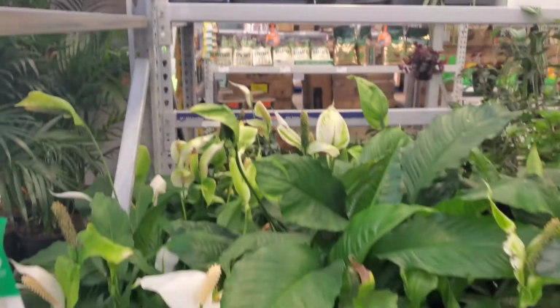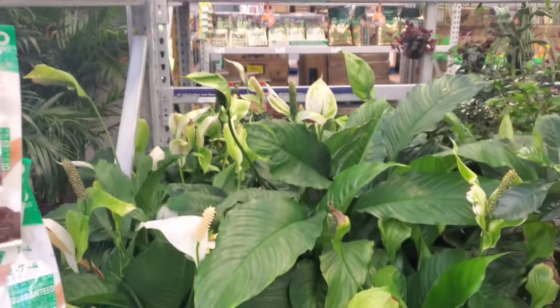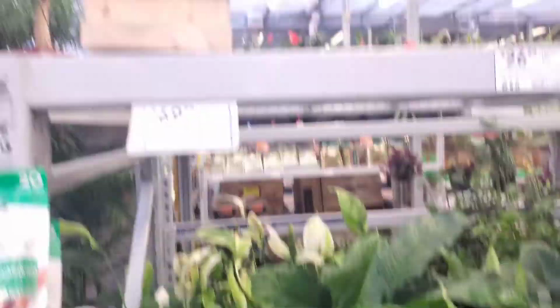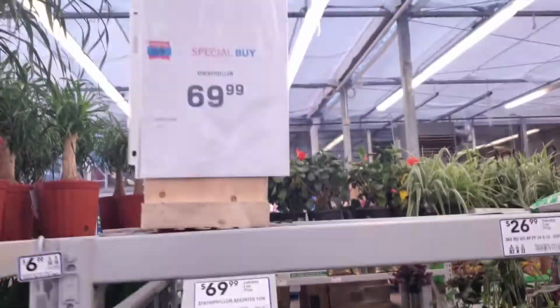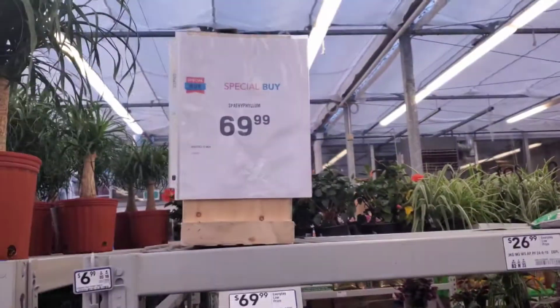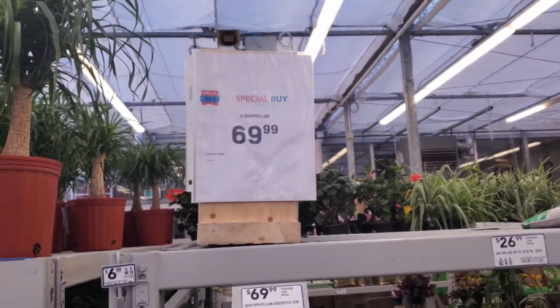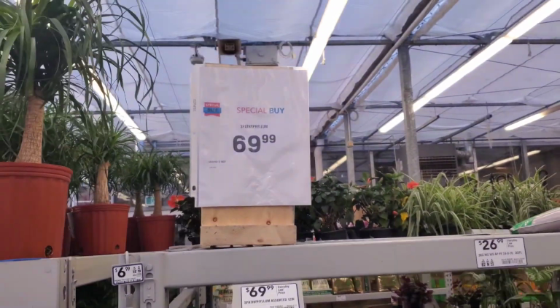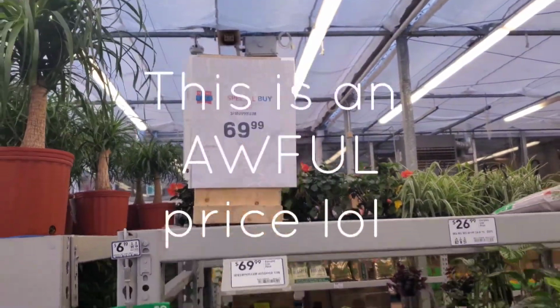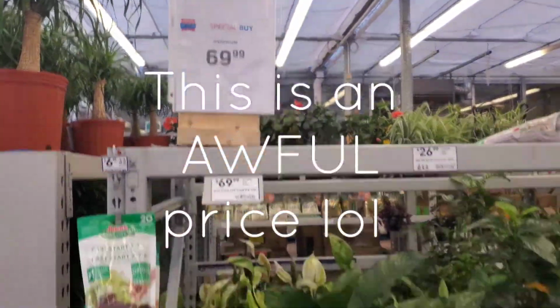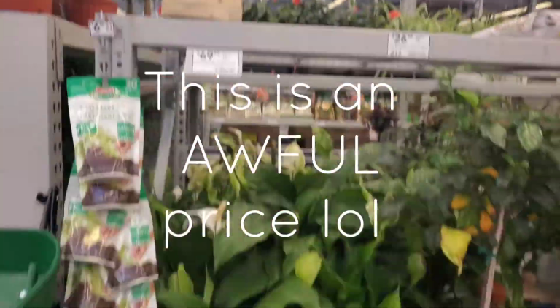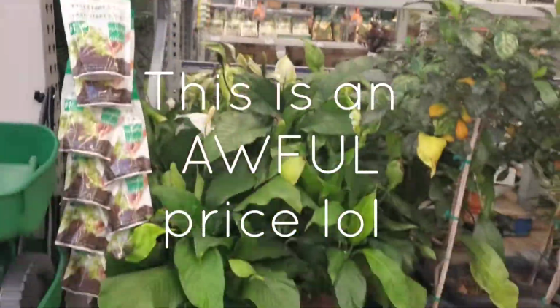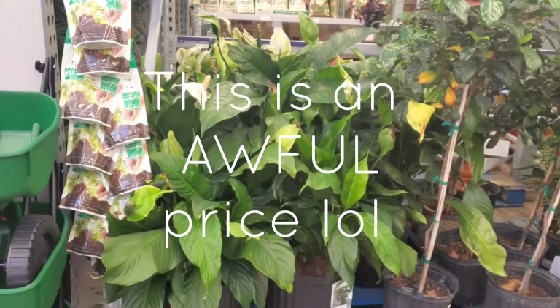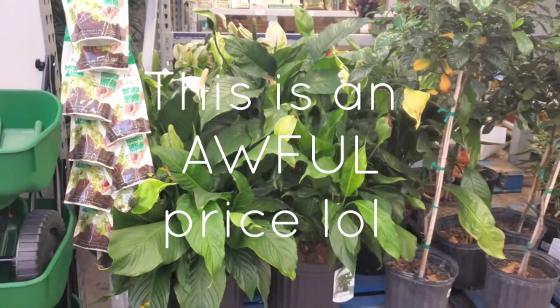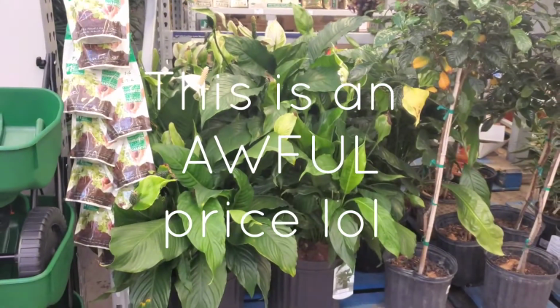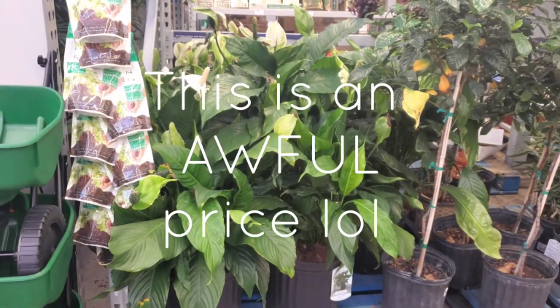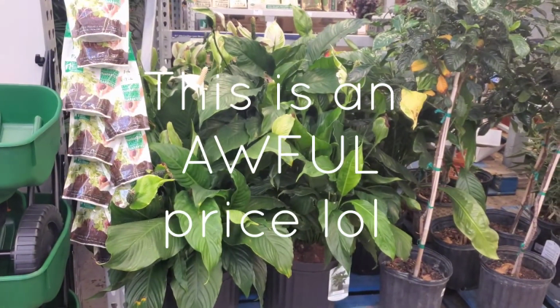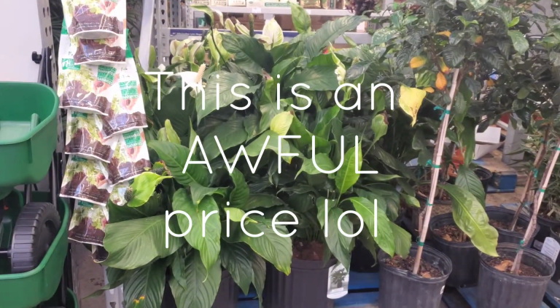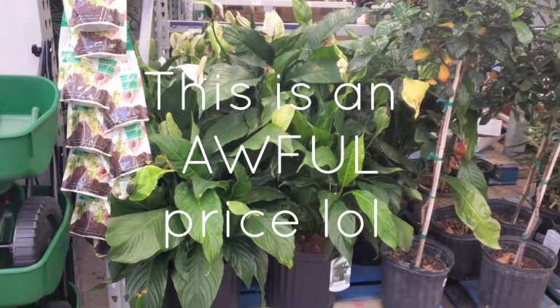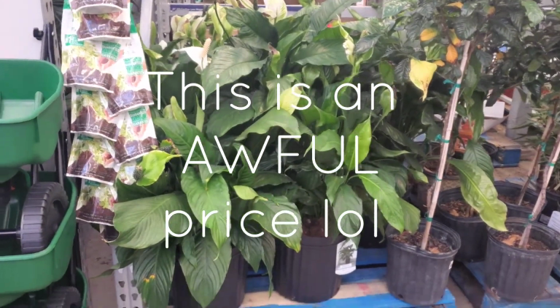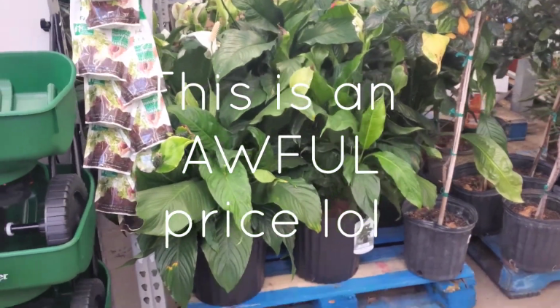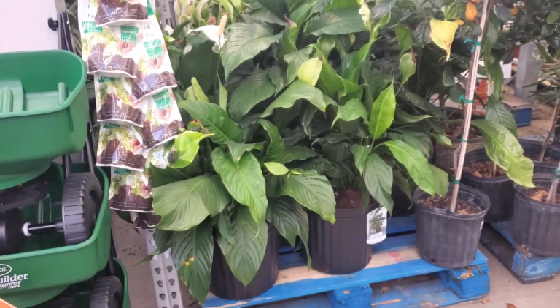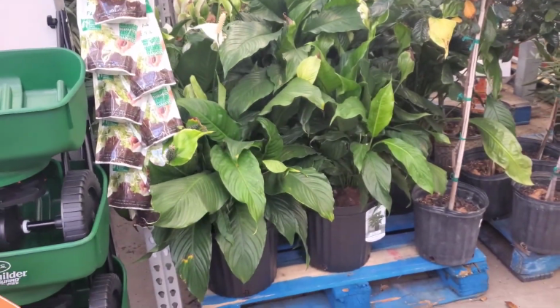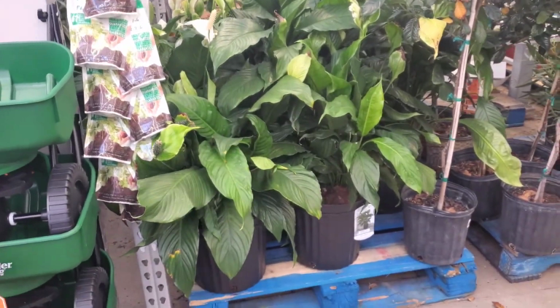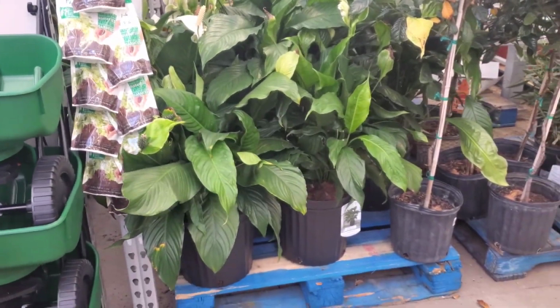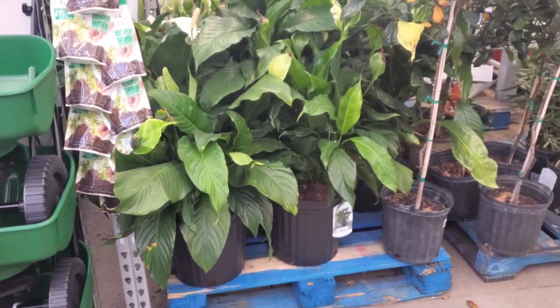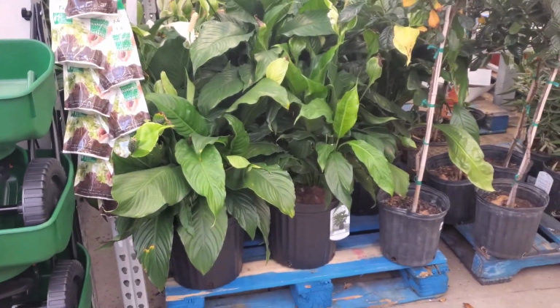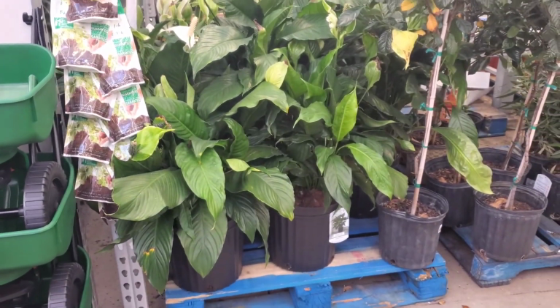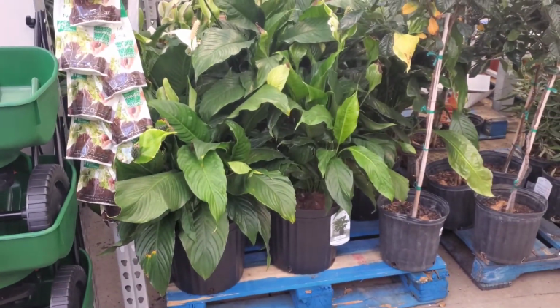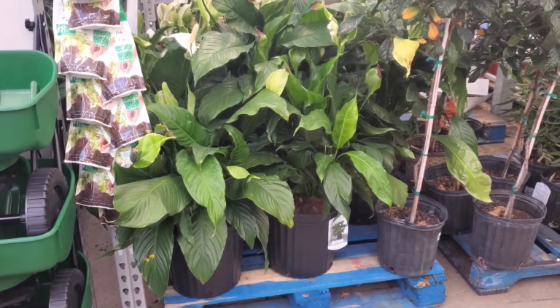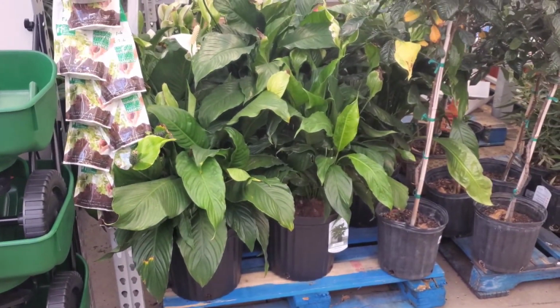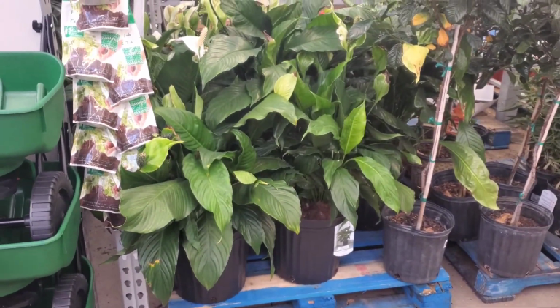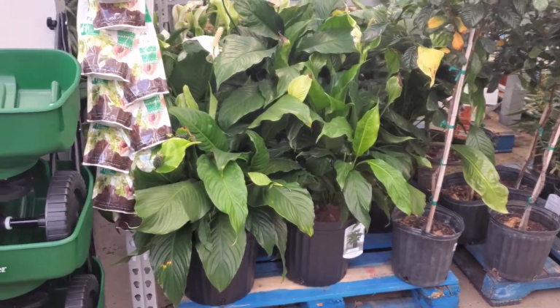It's a special buy, you guys. That's insane. But it is huge — it's in like a 12-inch pot.